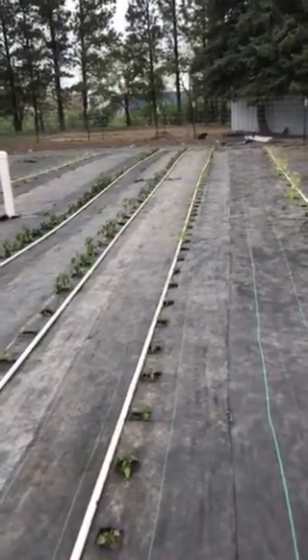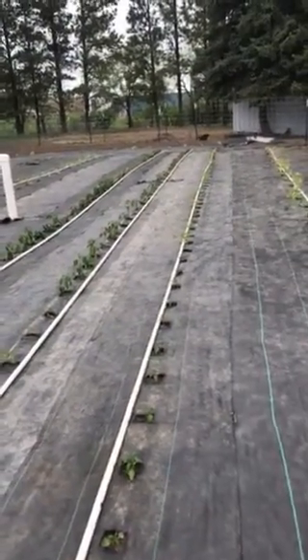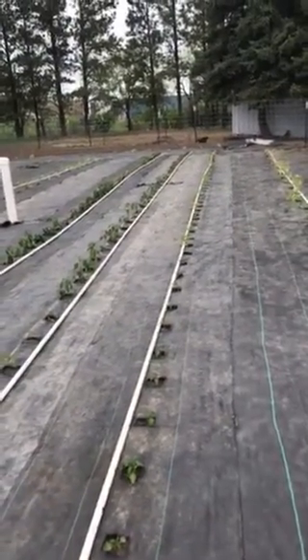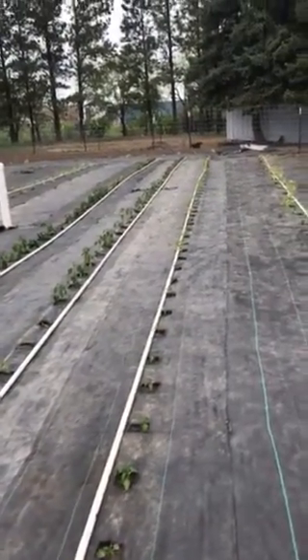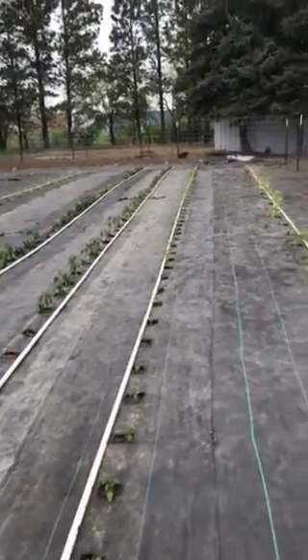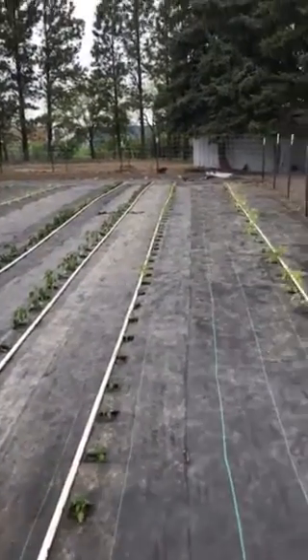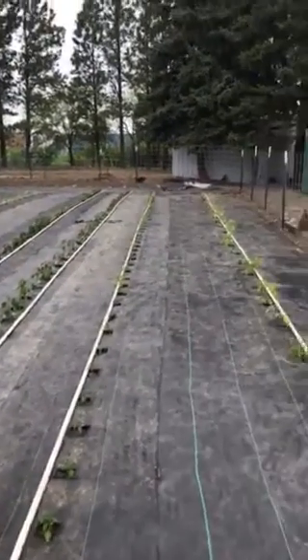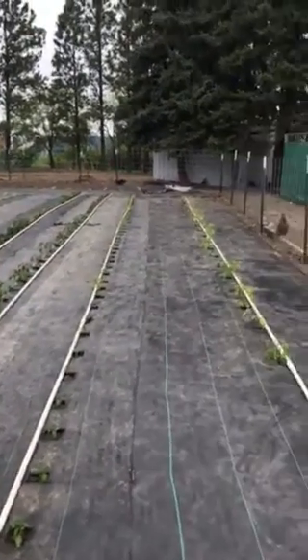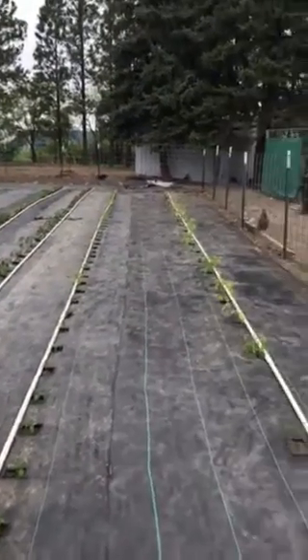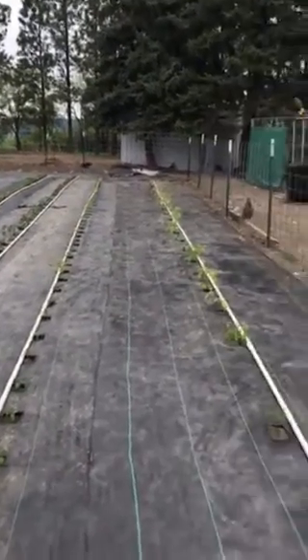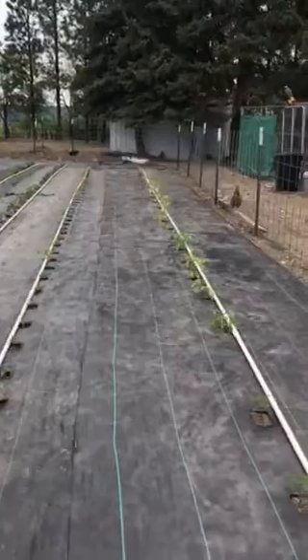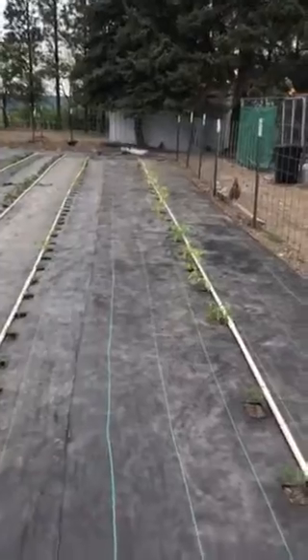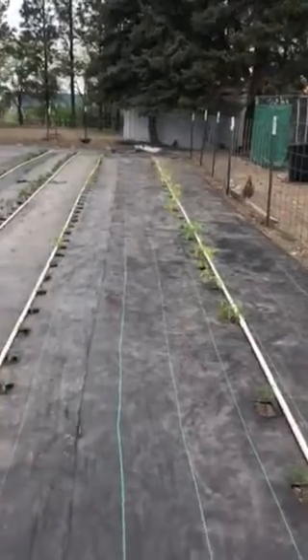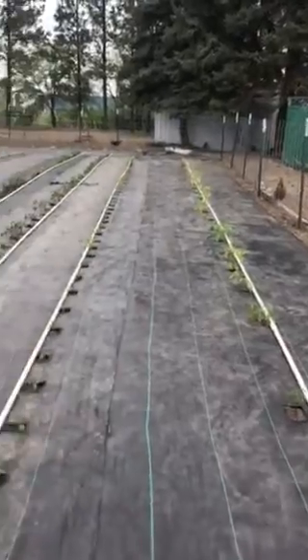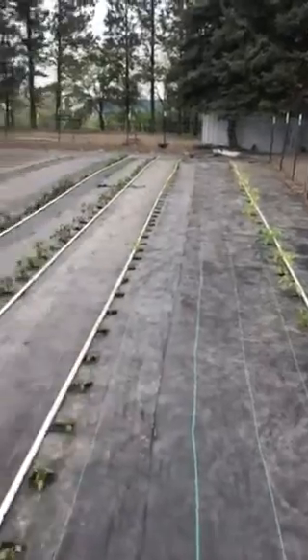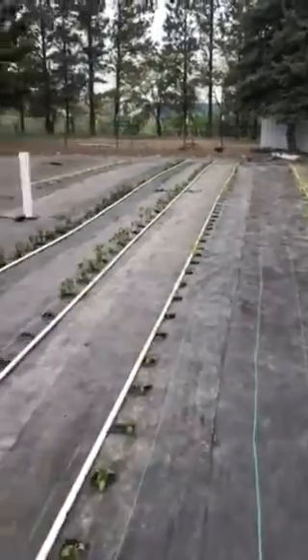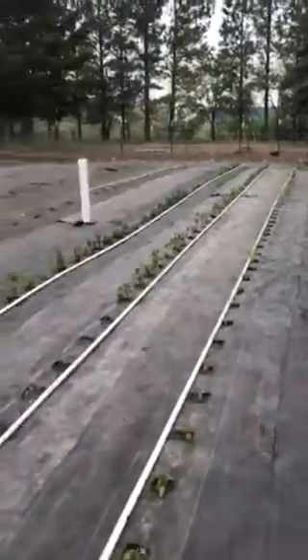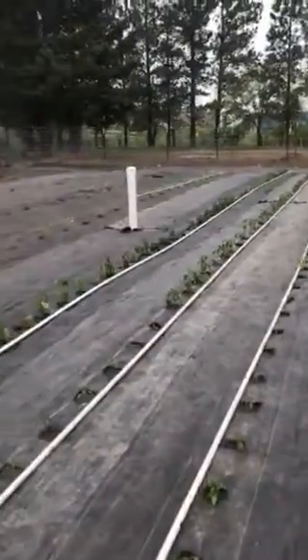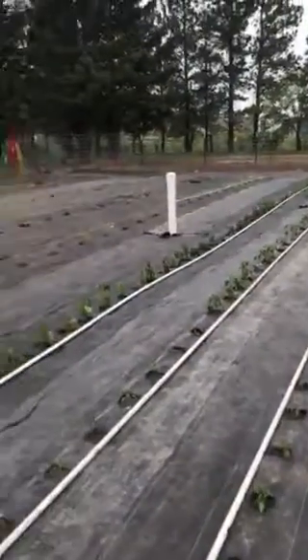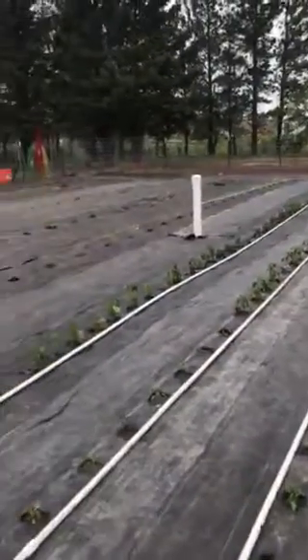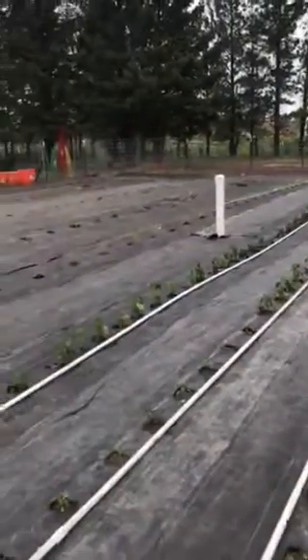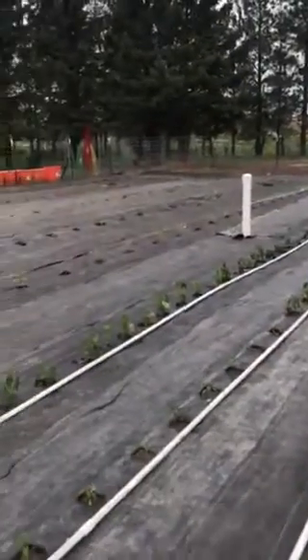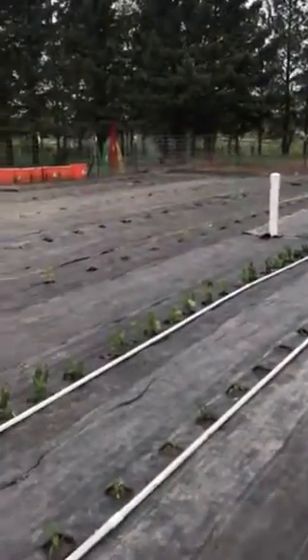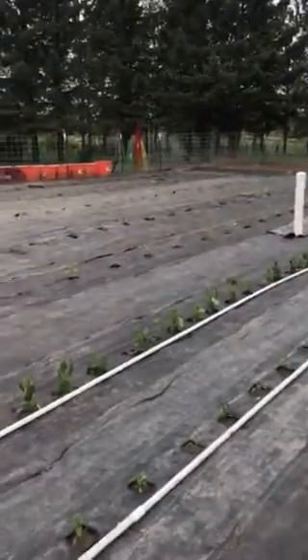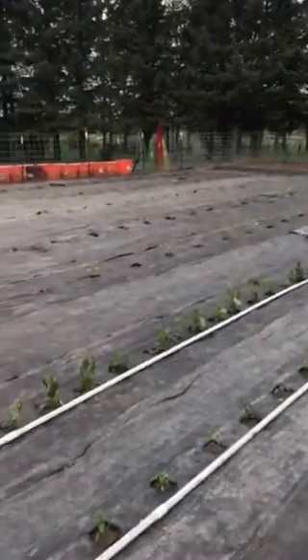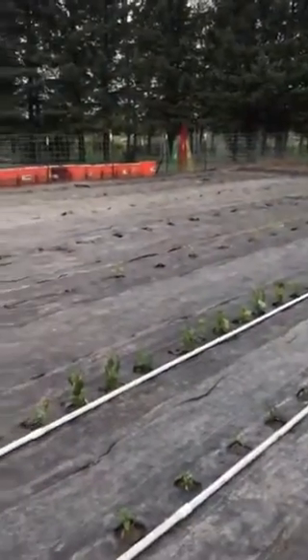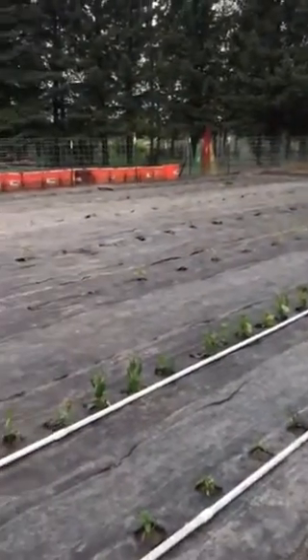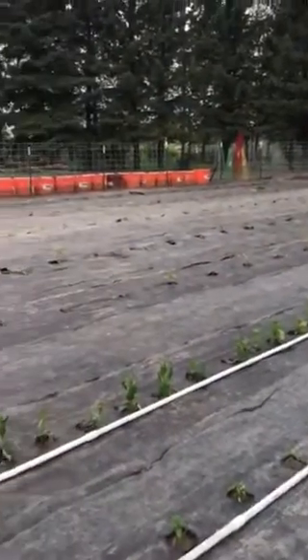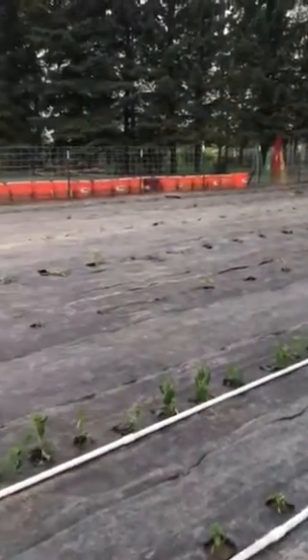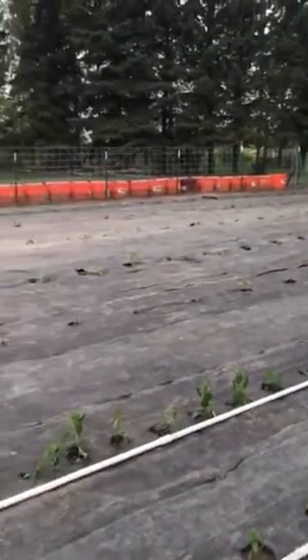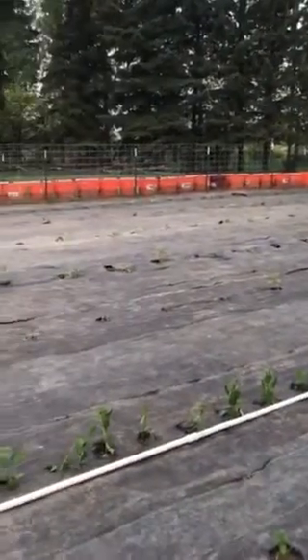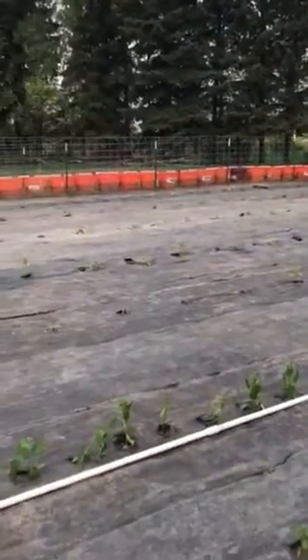My kids are helping me put them together today. Hopefully we can get these plants some water and get them perked up after this heat.